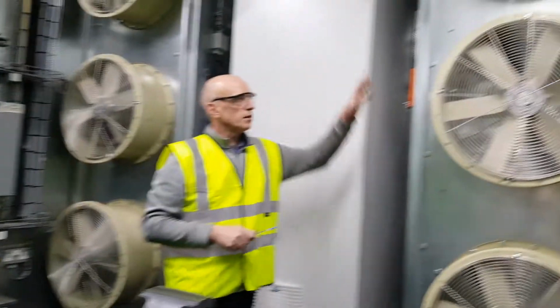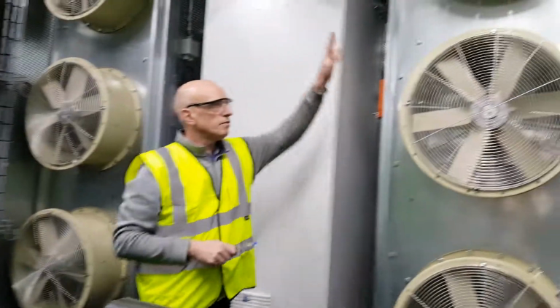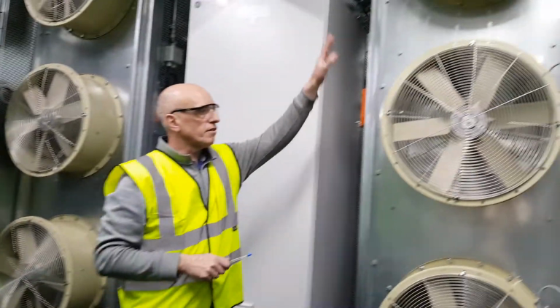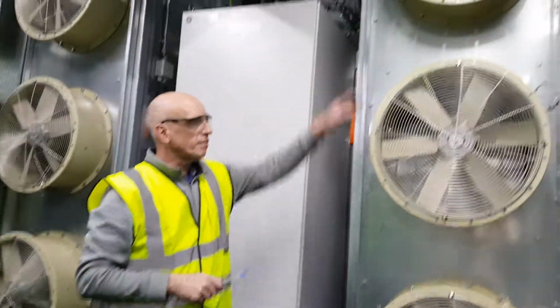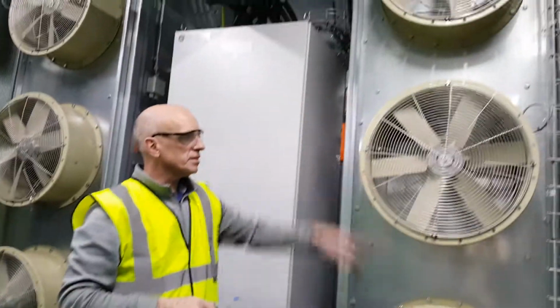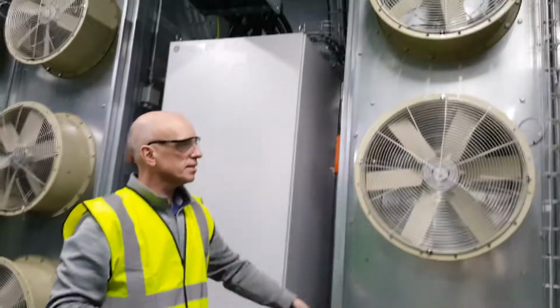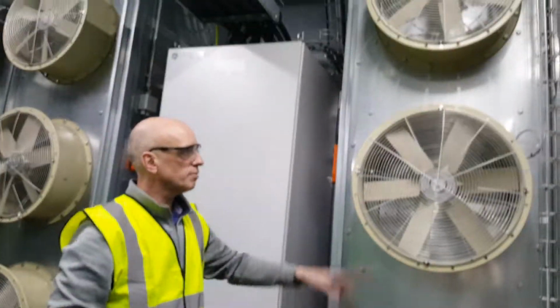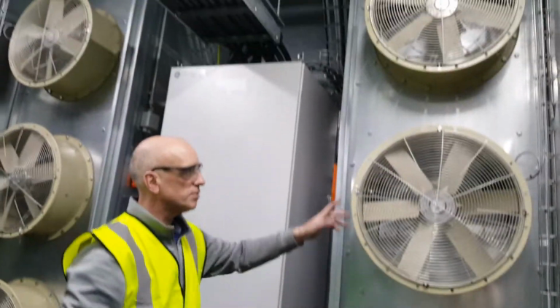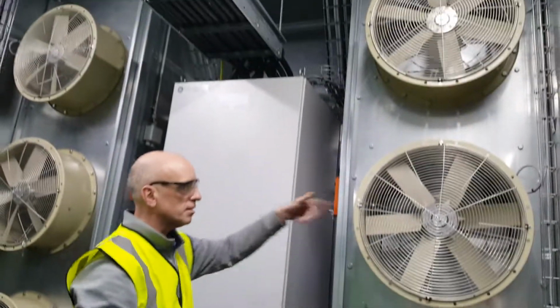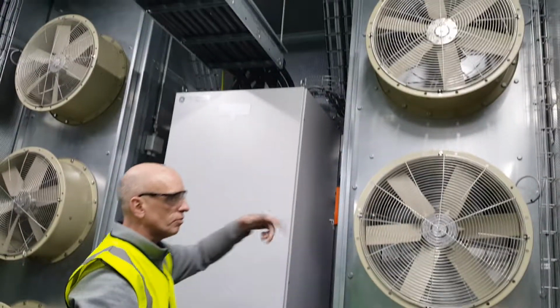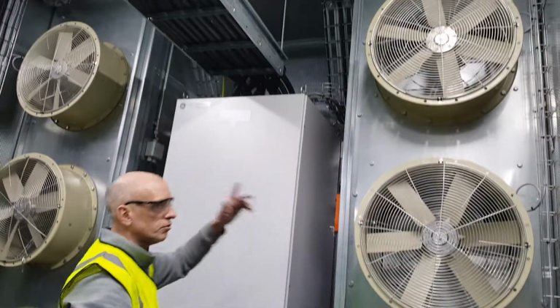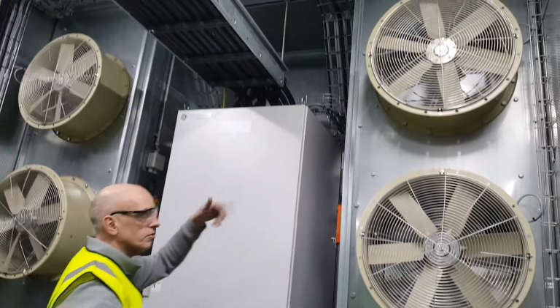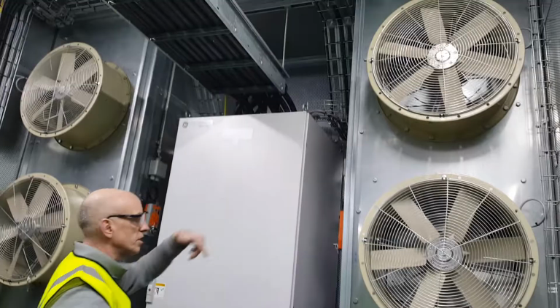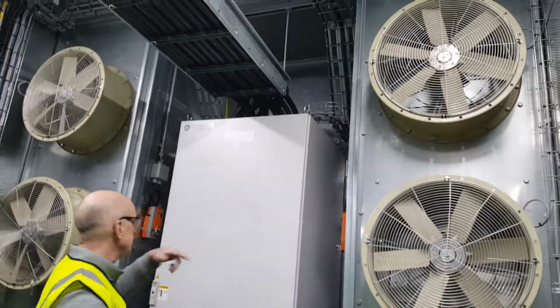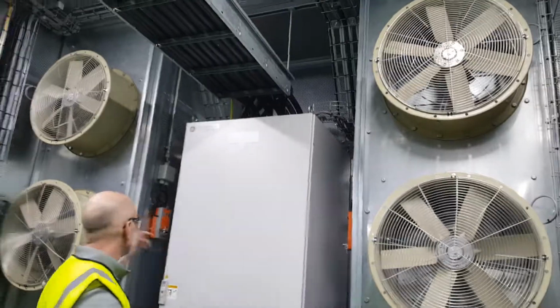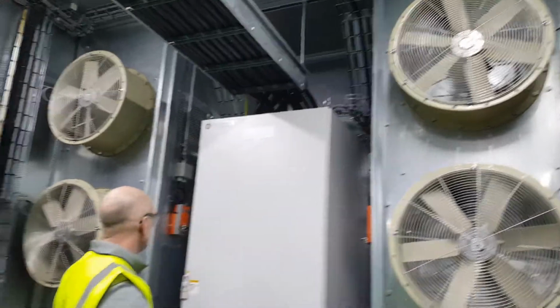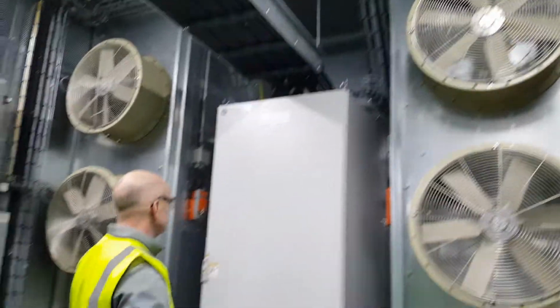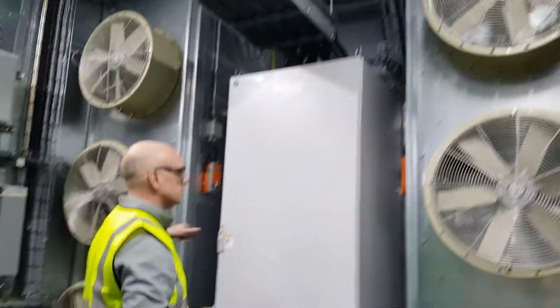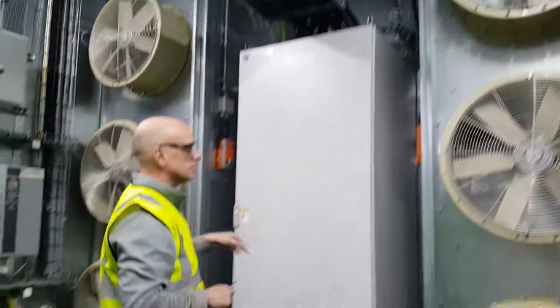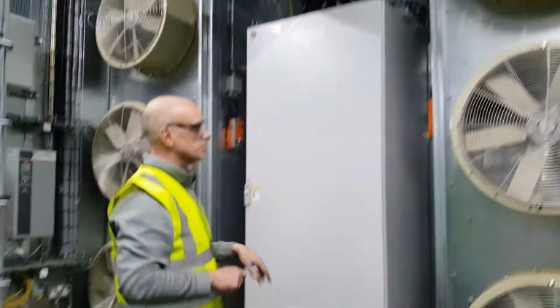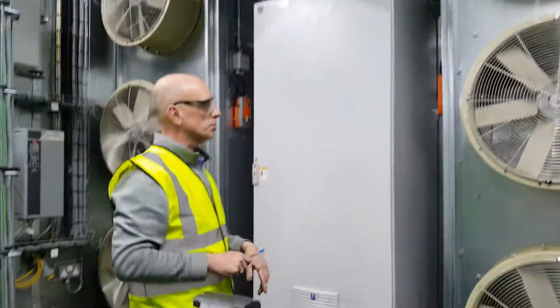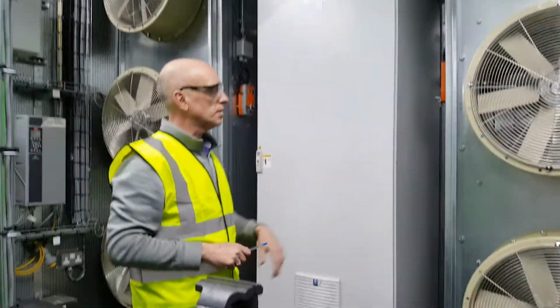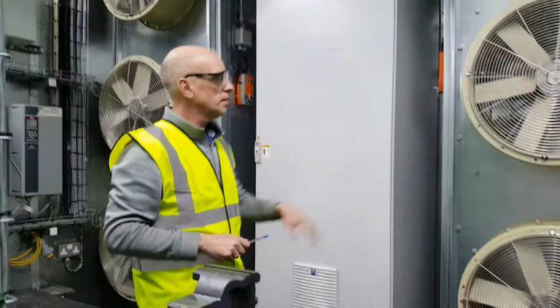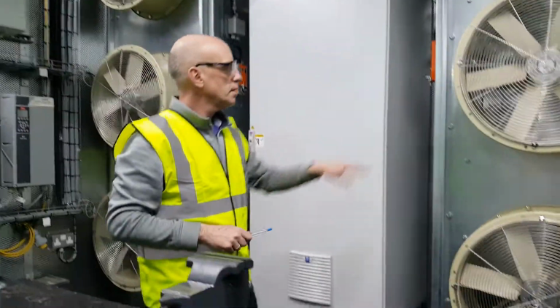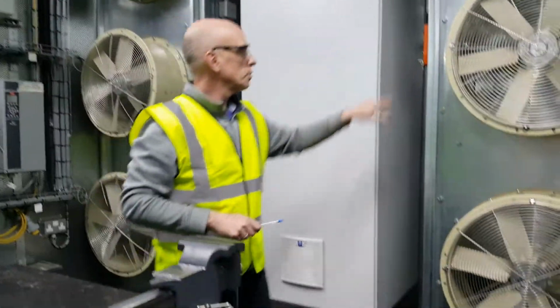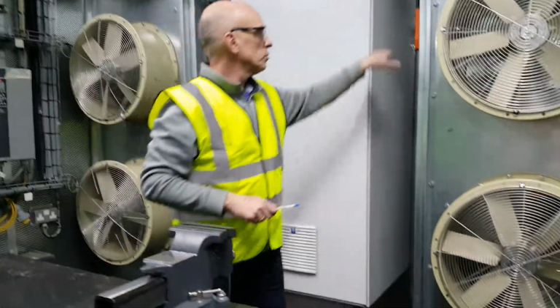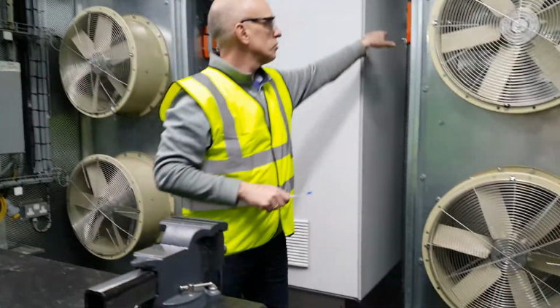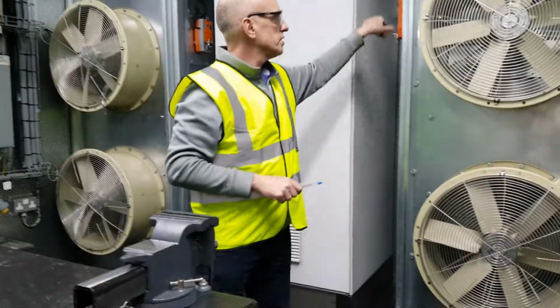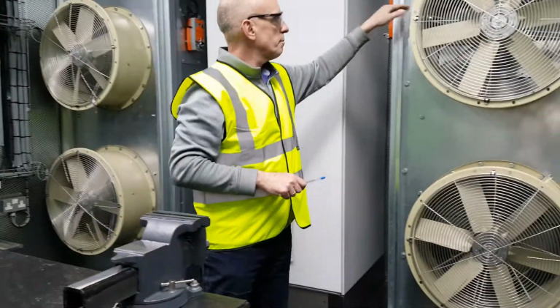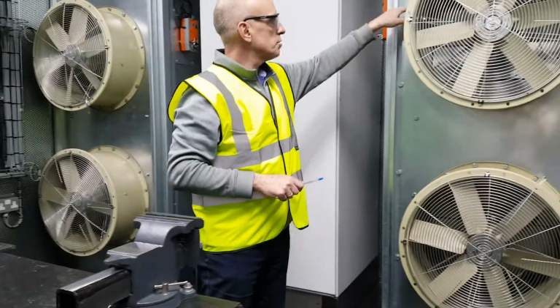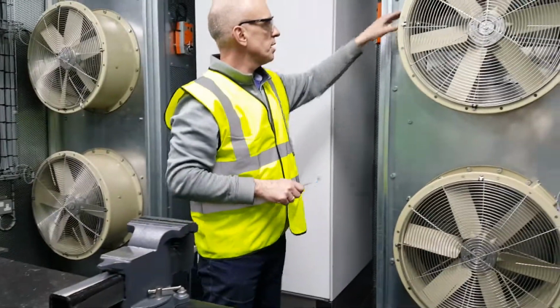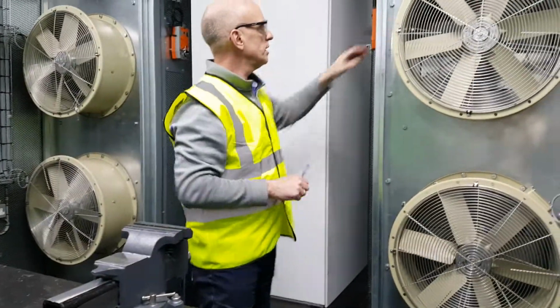Here we have our air intakes. We have three on each side, six in total, with motorized dampers behind.